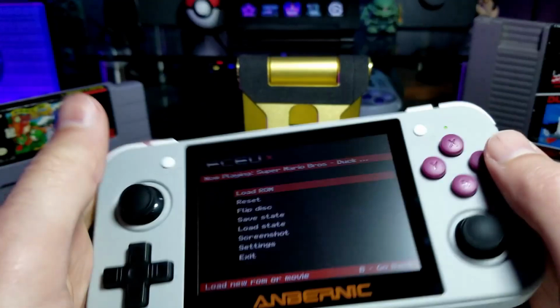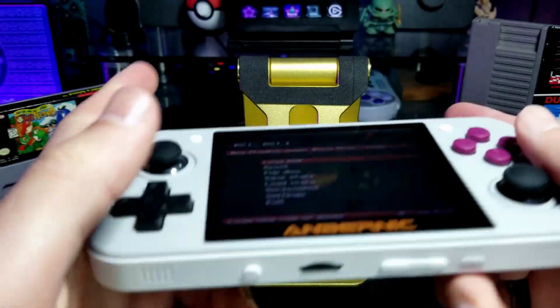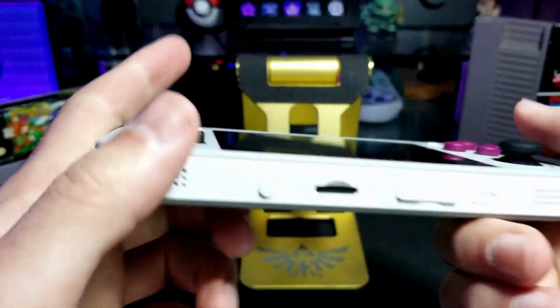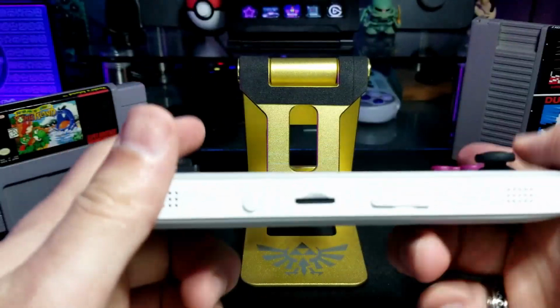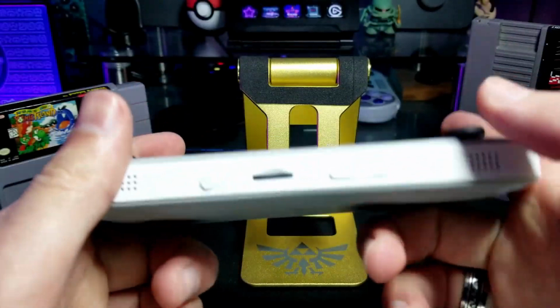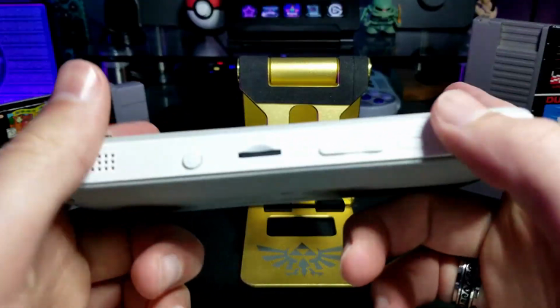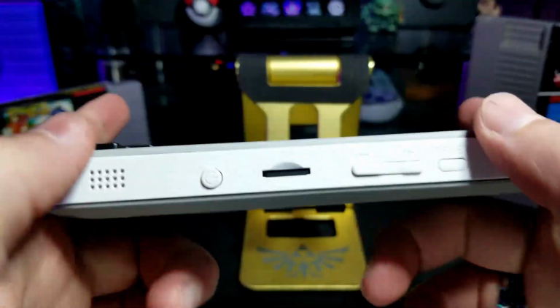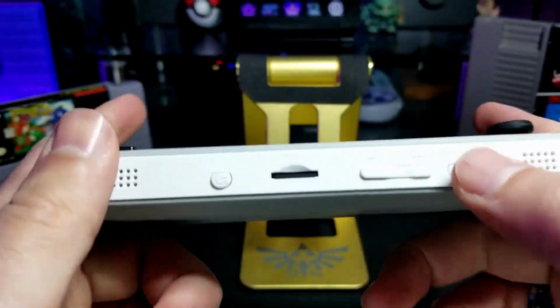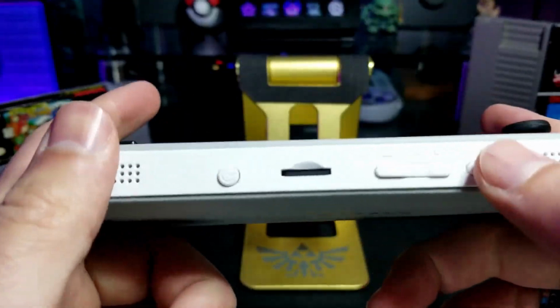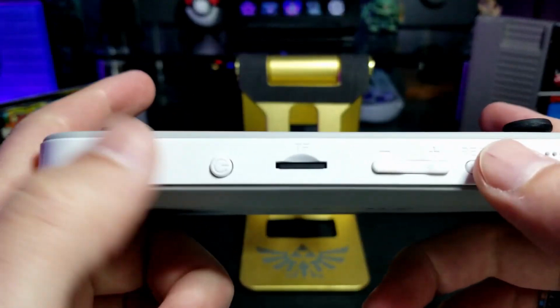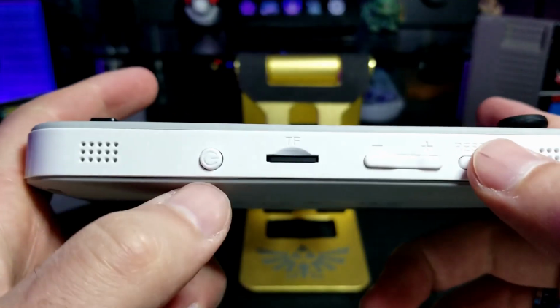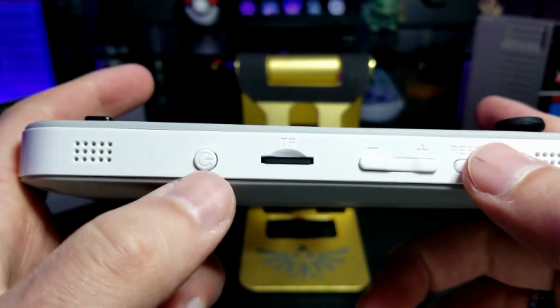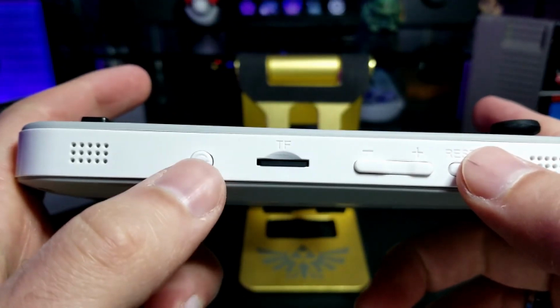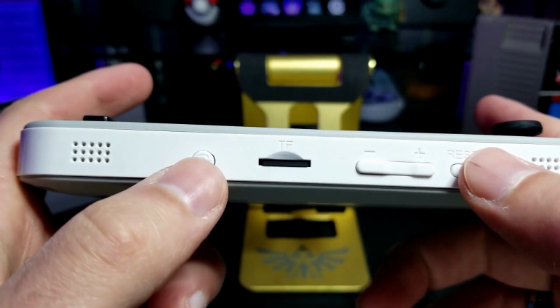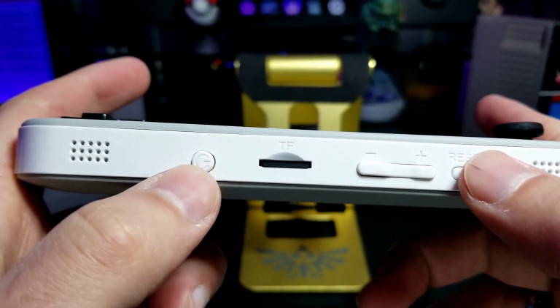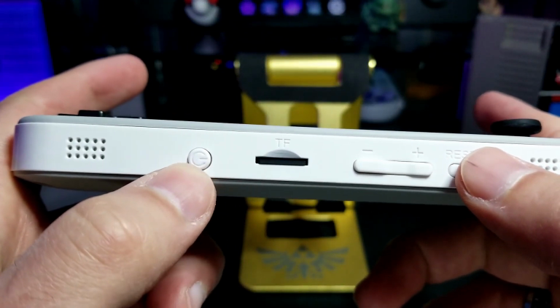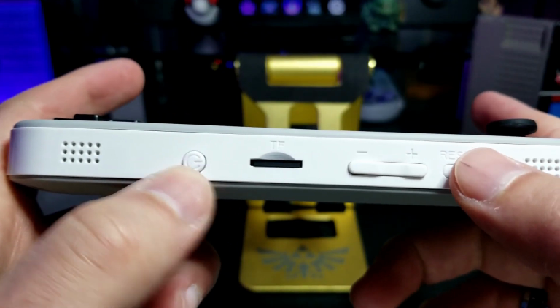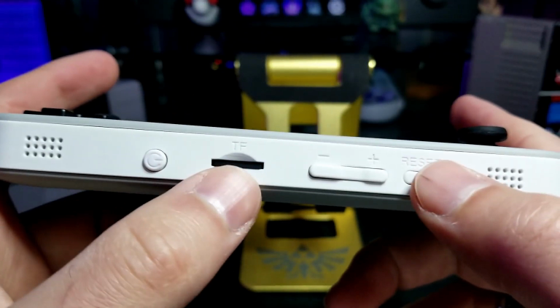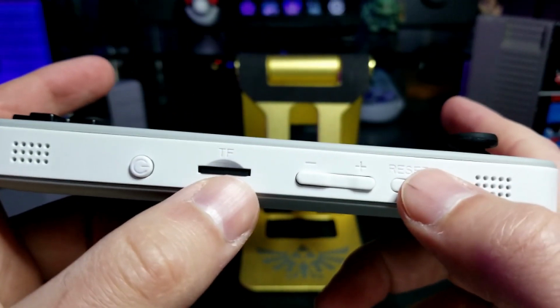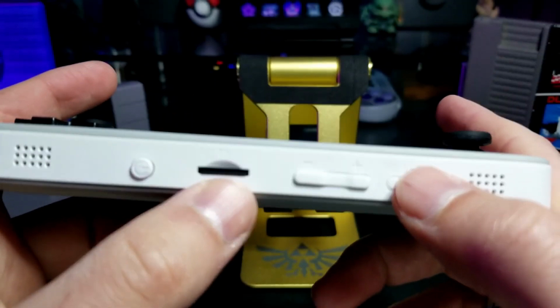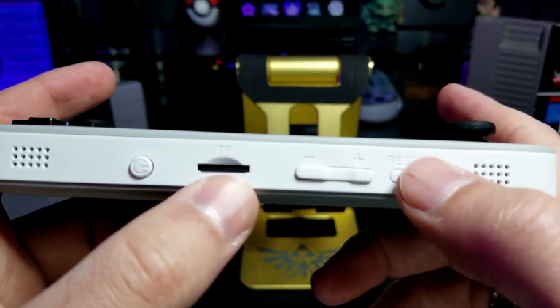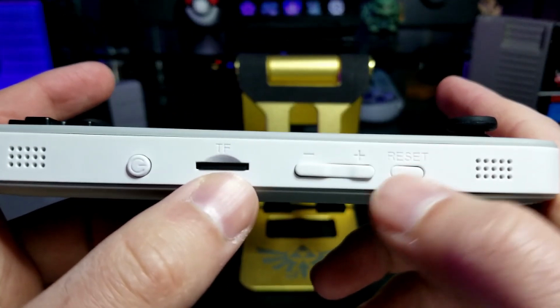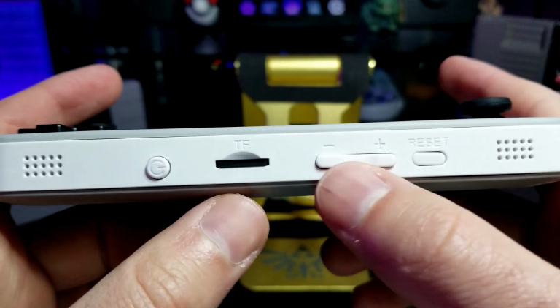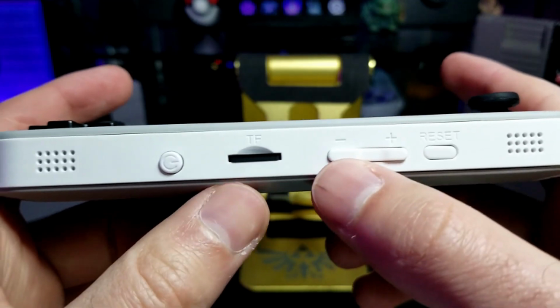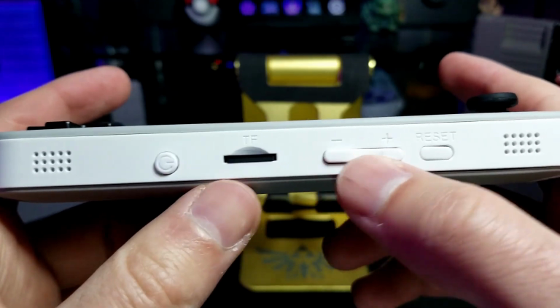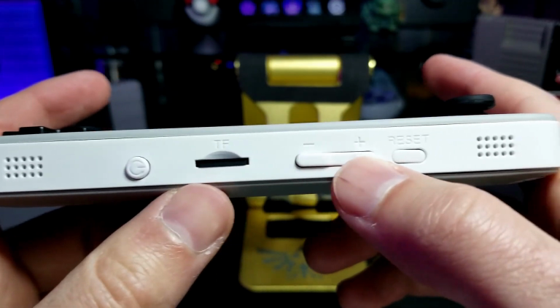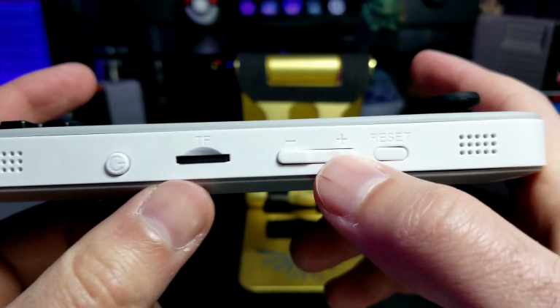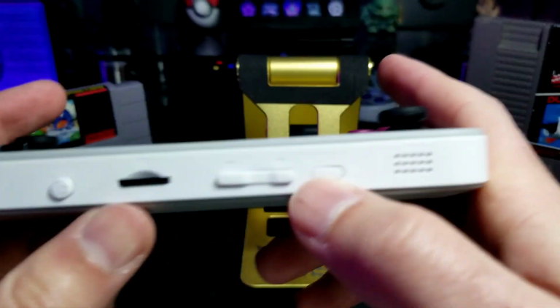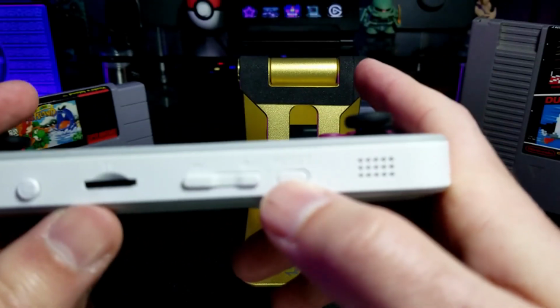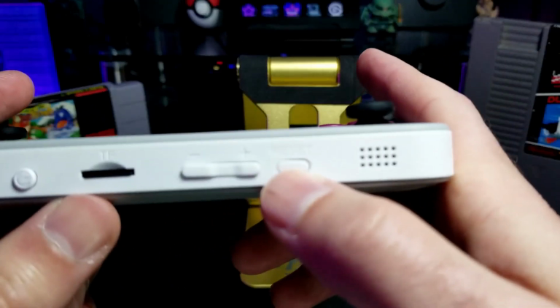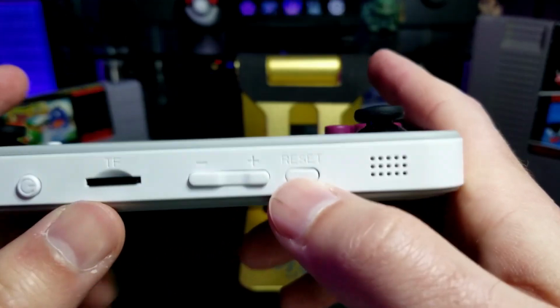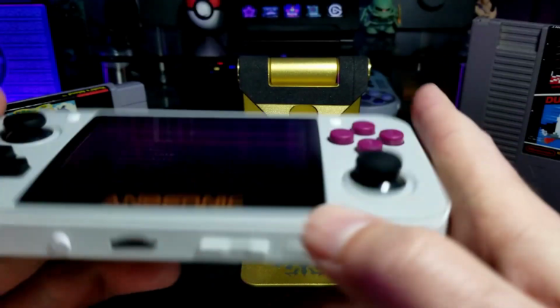On the bottom, there's the power button, the SD card slot, the volume rocker, and a reset button.